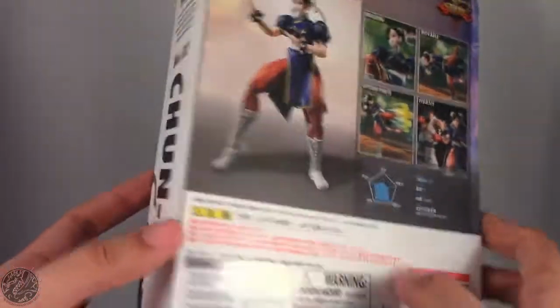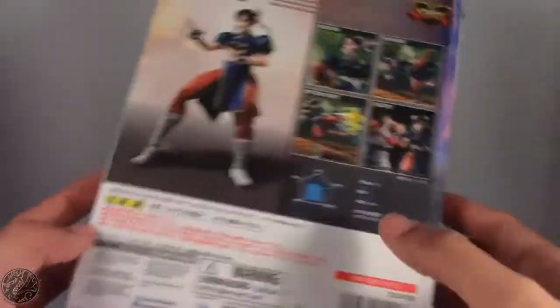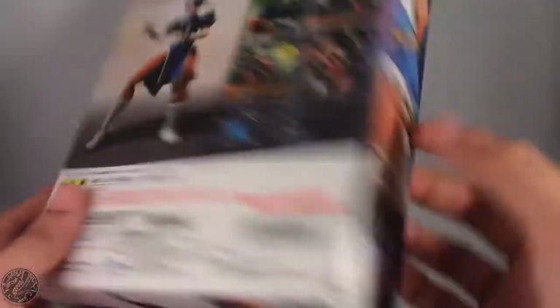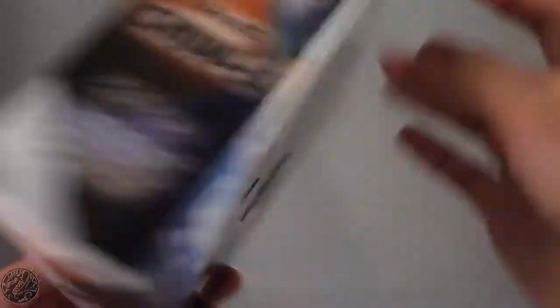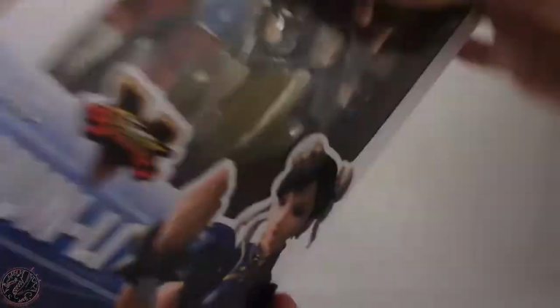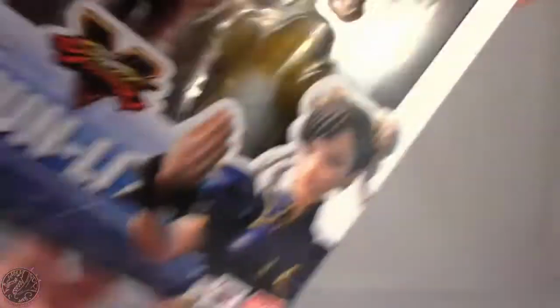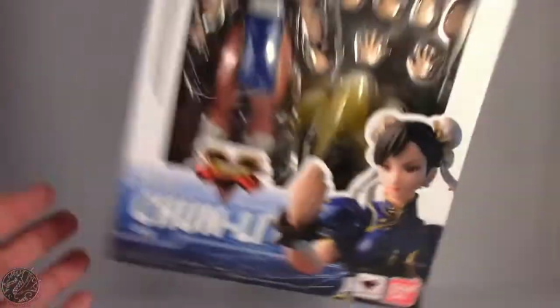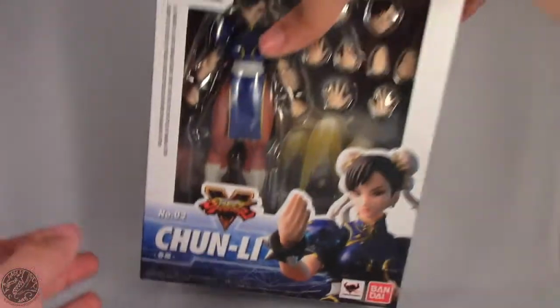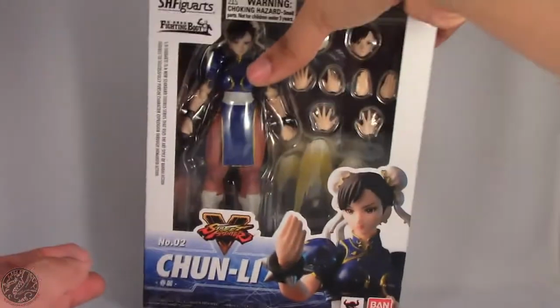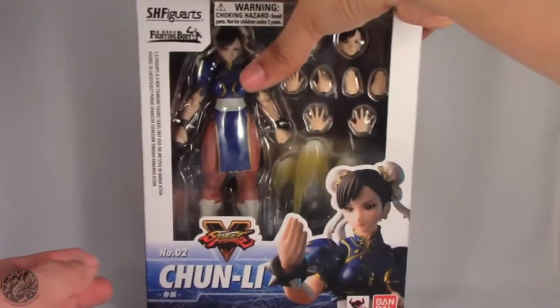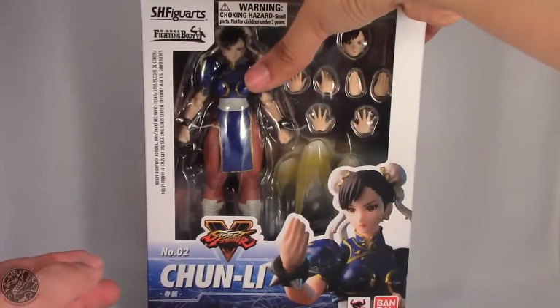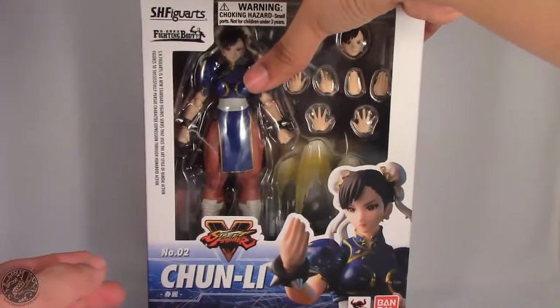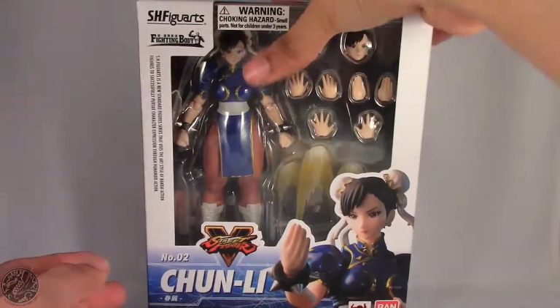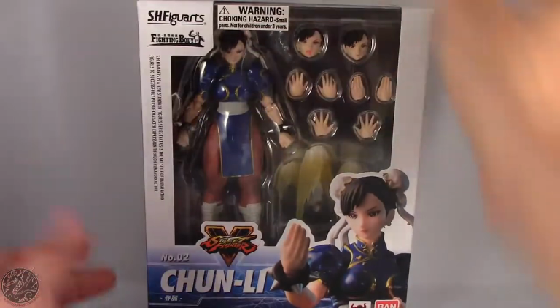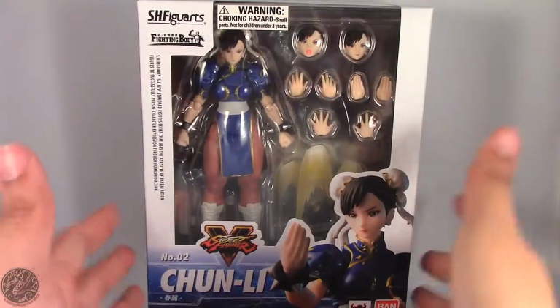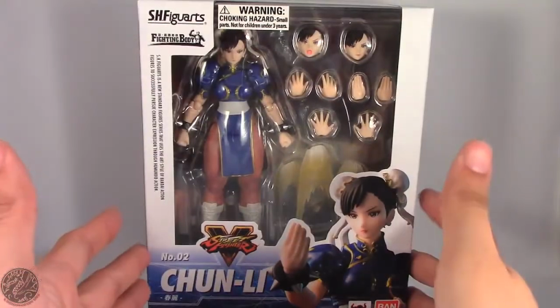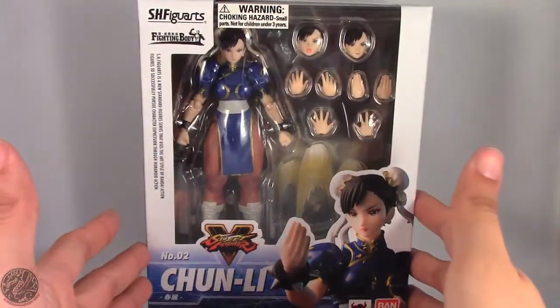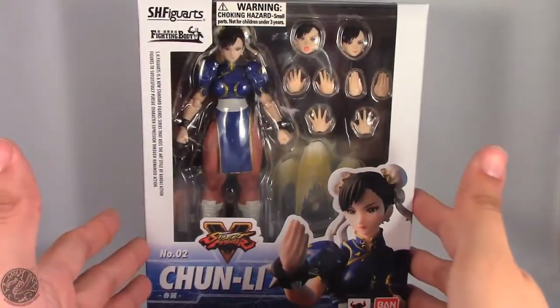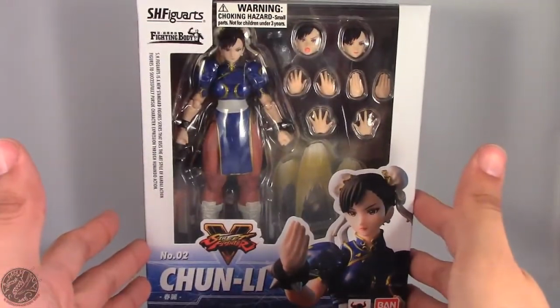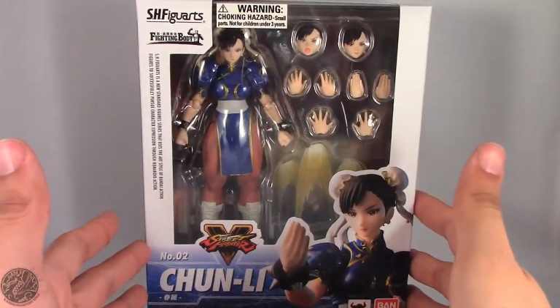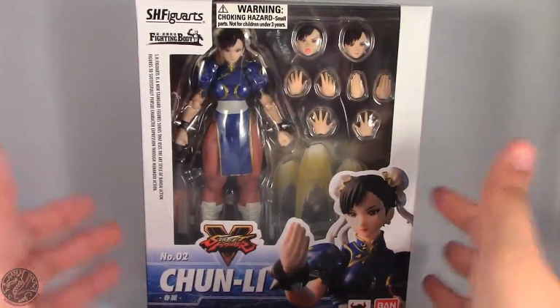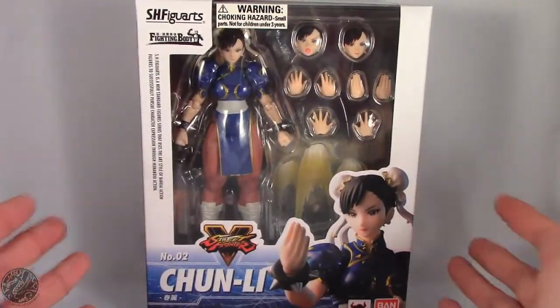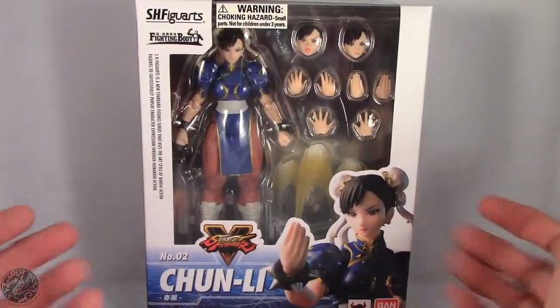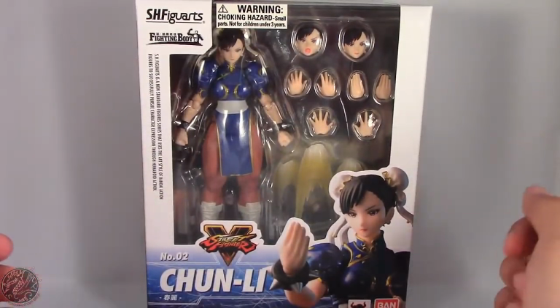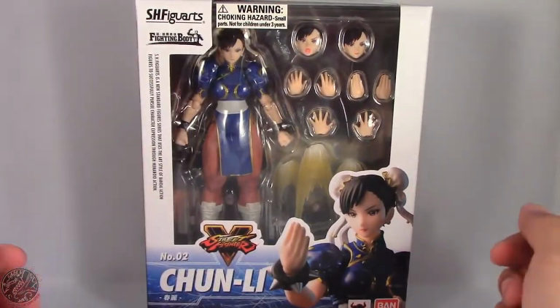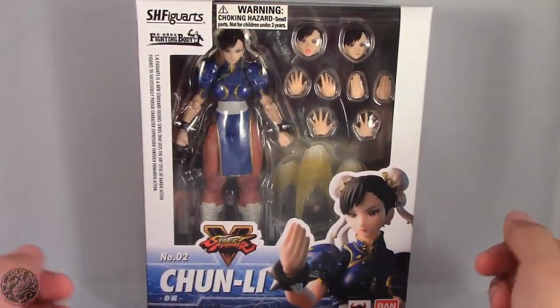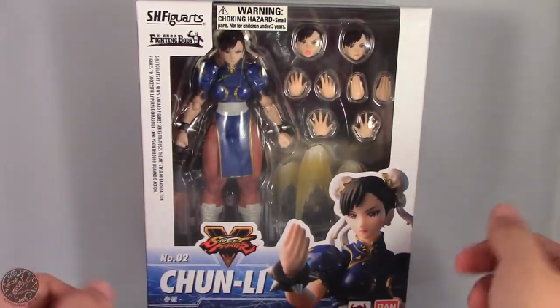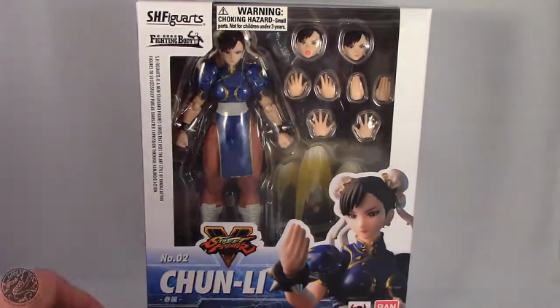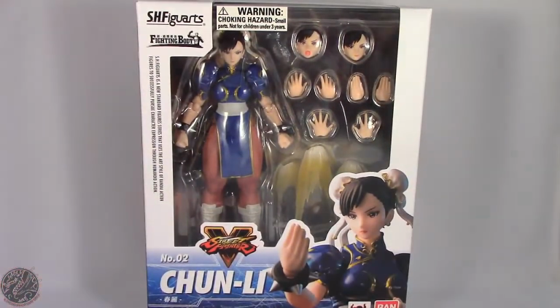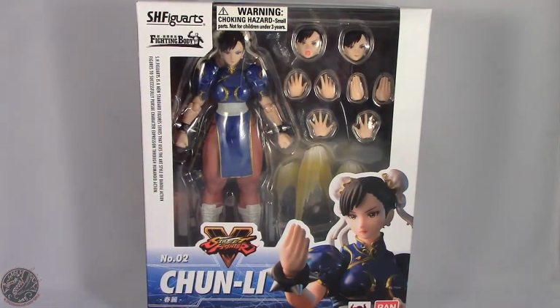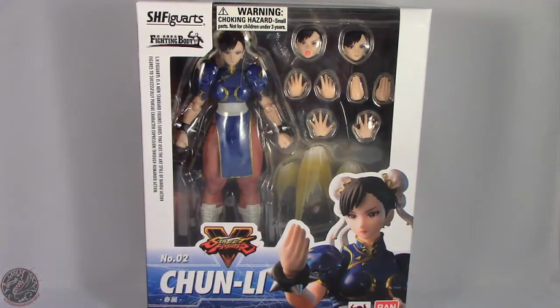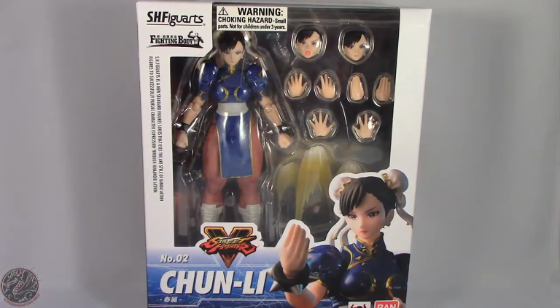Really awesome packaging. I'm going to take a little break, get her open and out of the packaging, and then we'll go on to the rest of her review — so sit tight everyone.